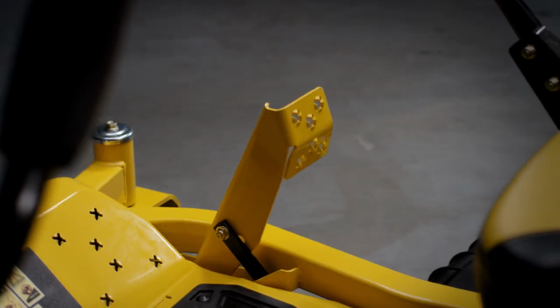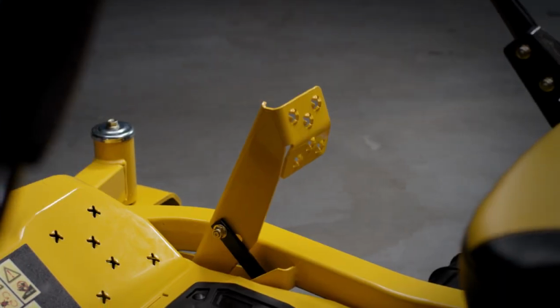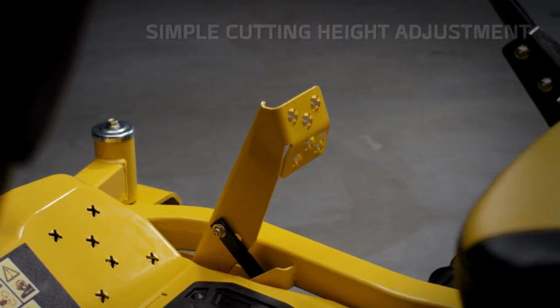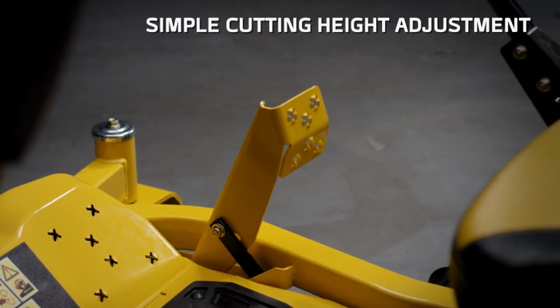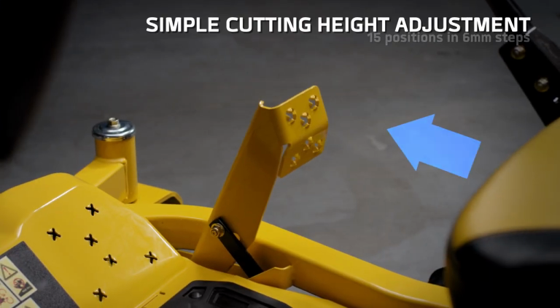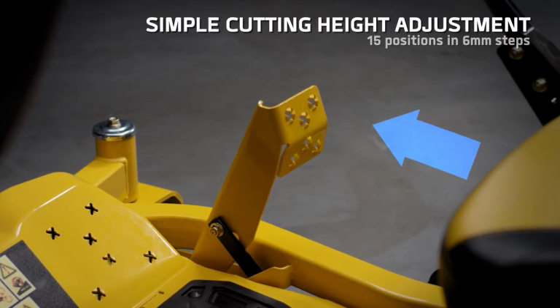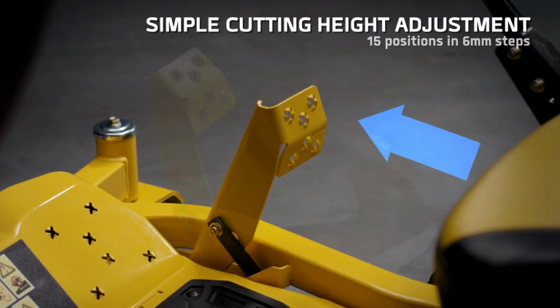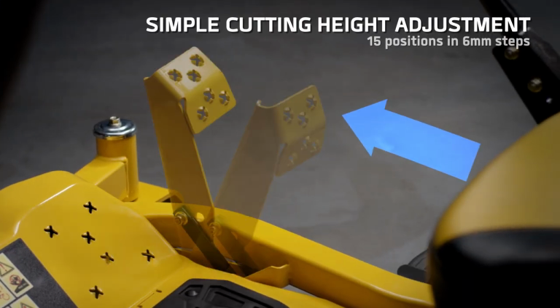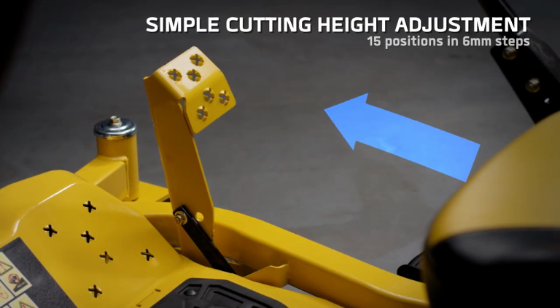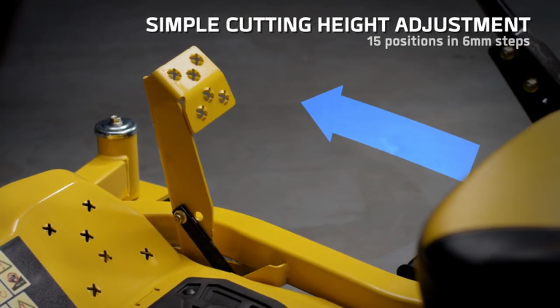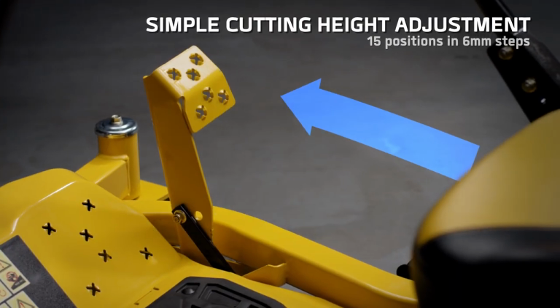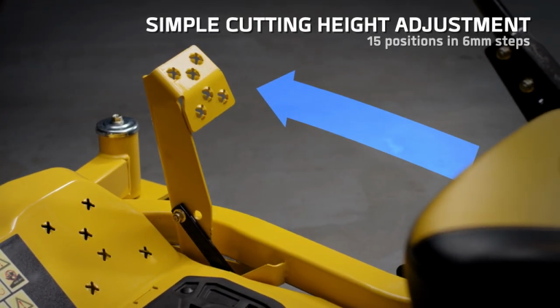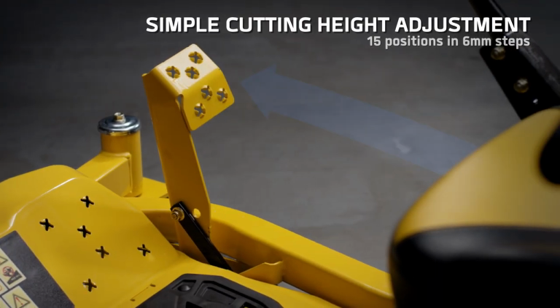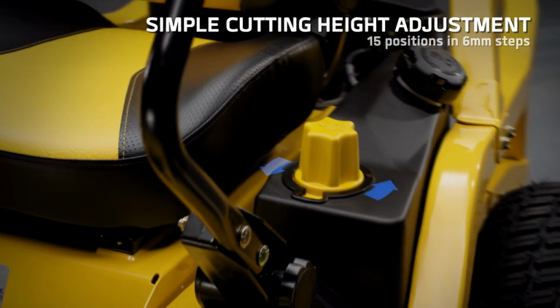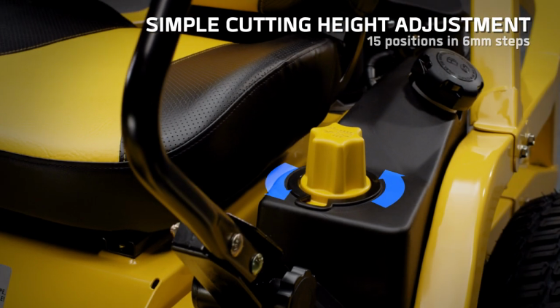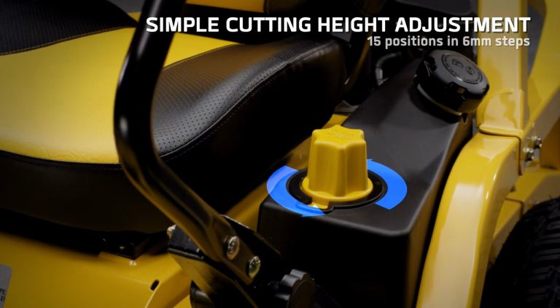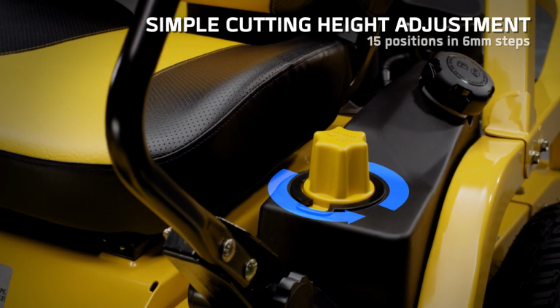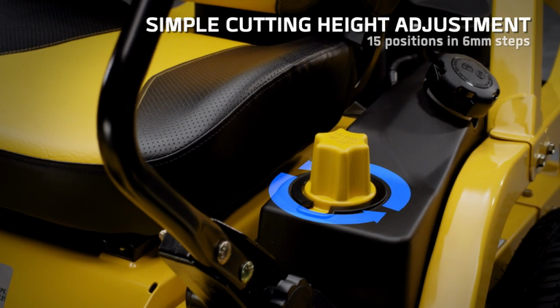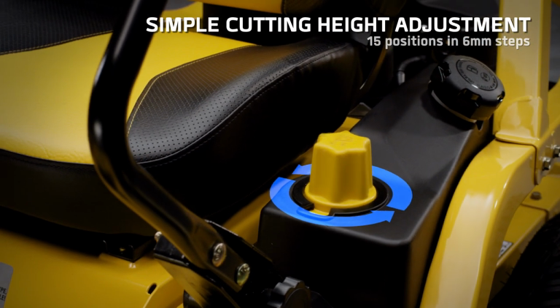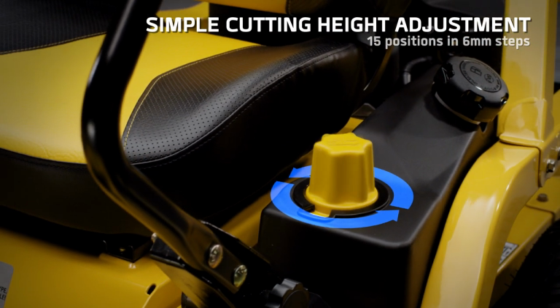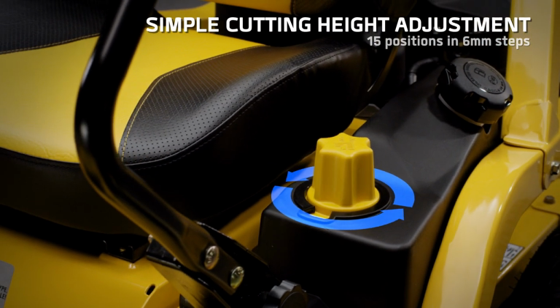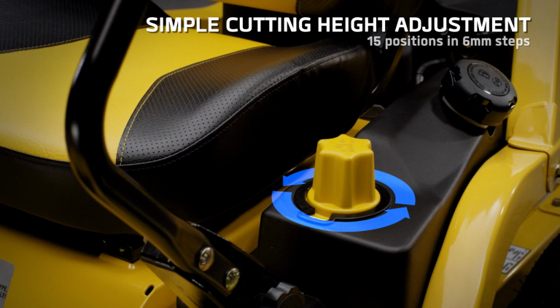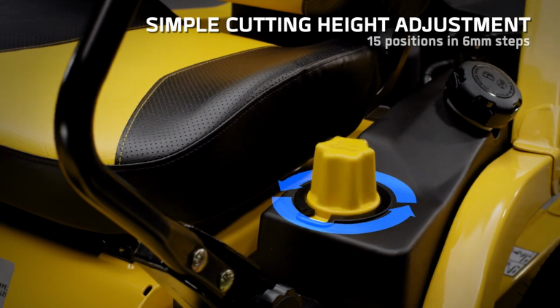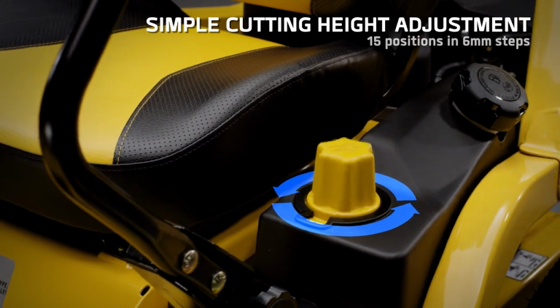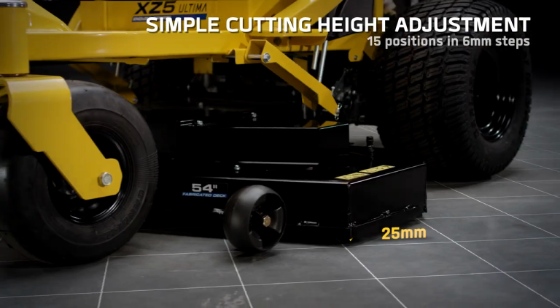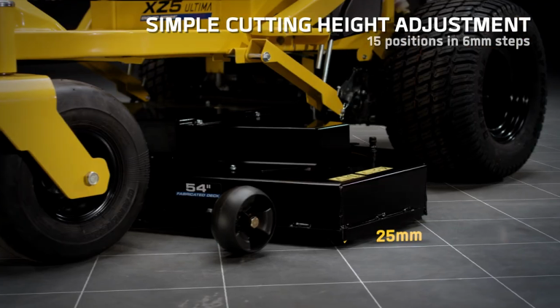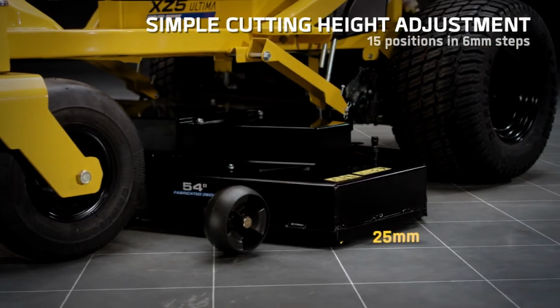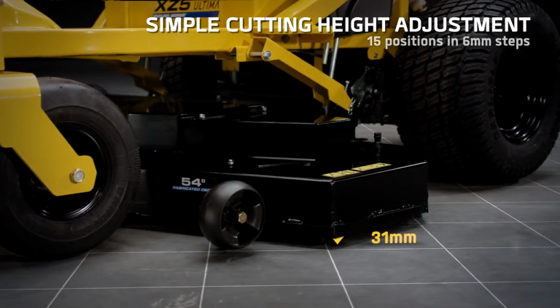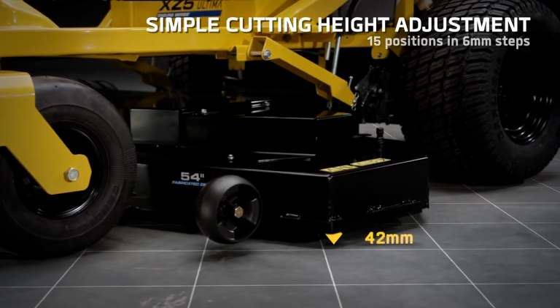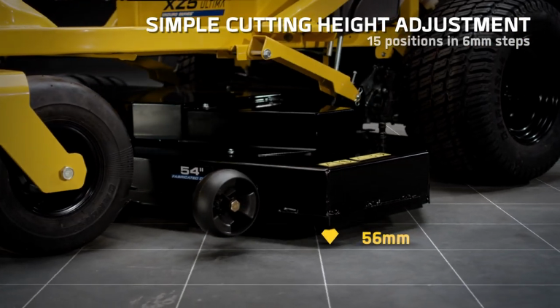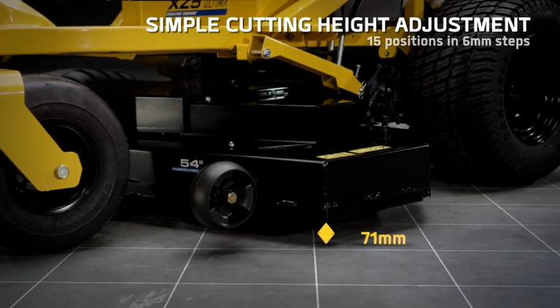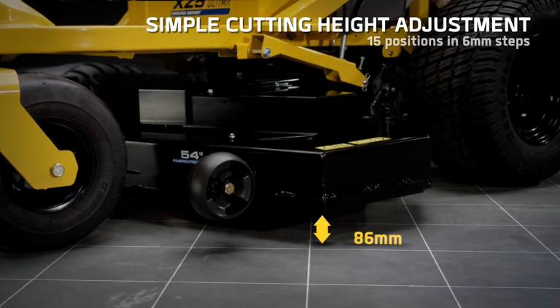Choose your optimal cutting height by simply turning the dial to one of the 15 presets and you're ready to go.